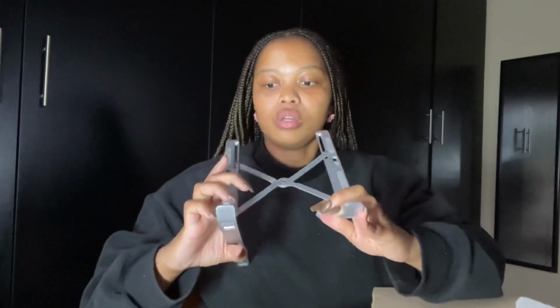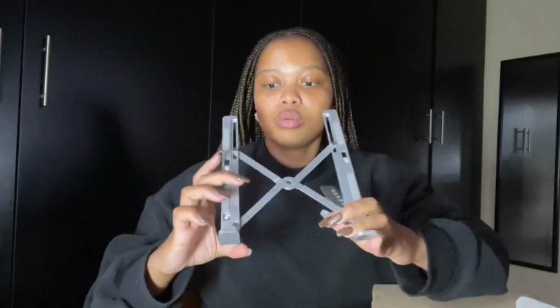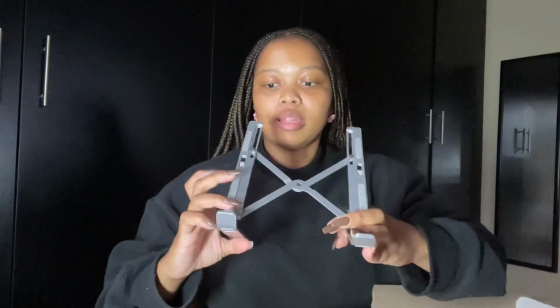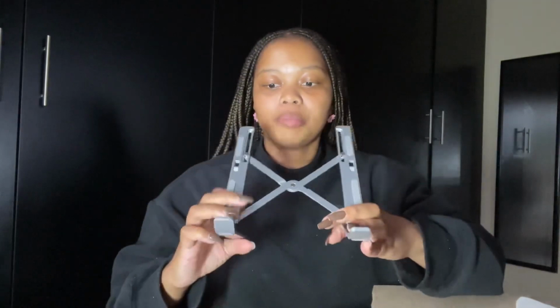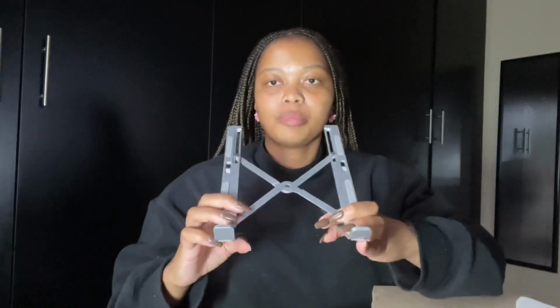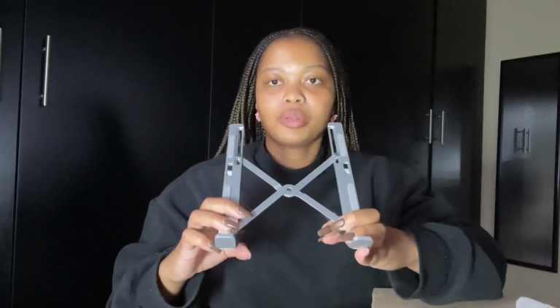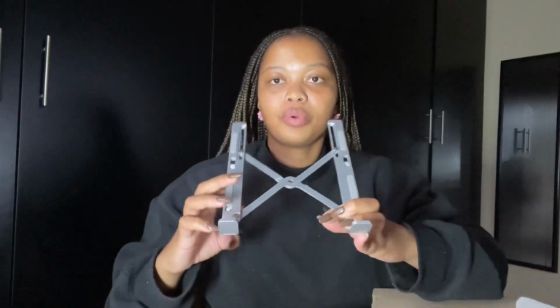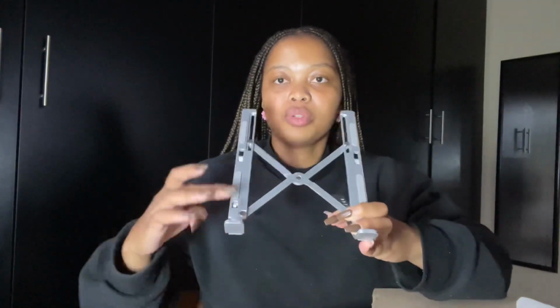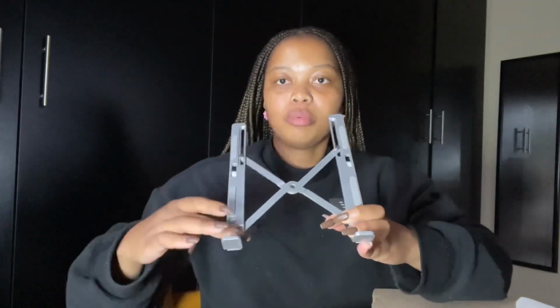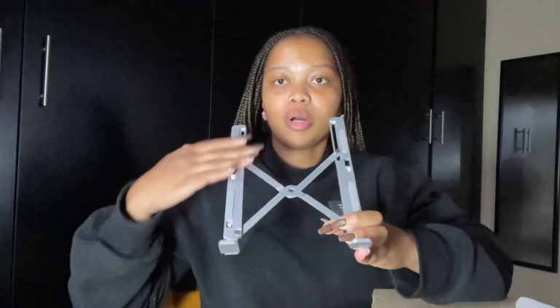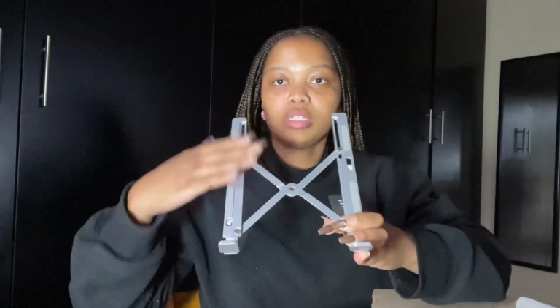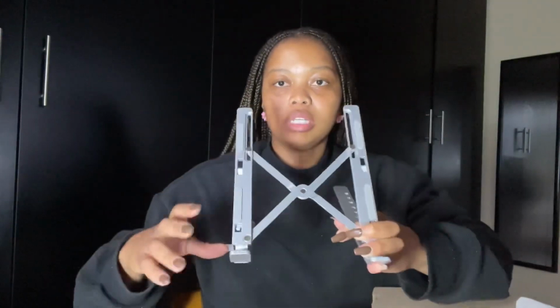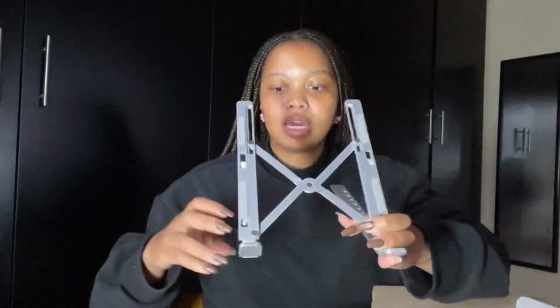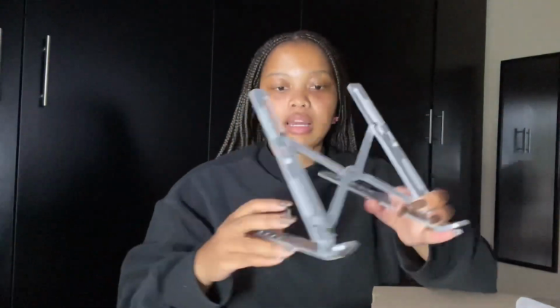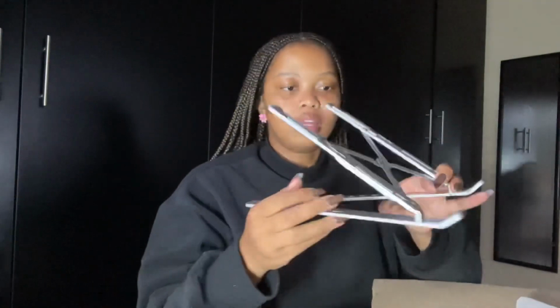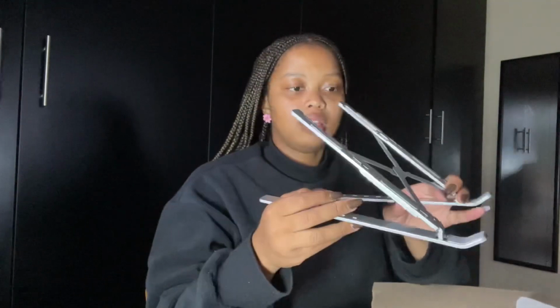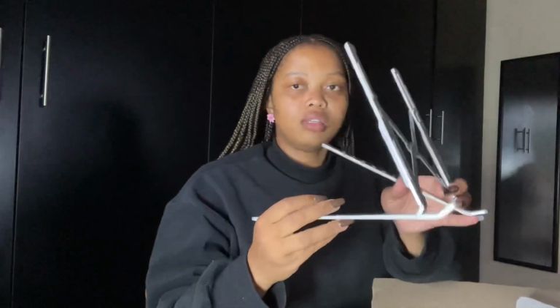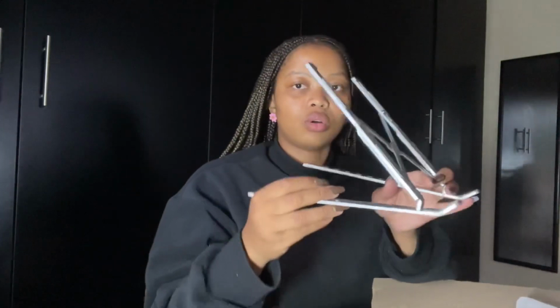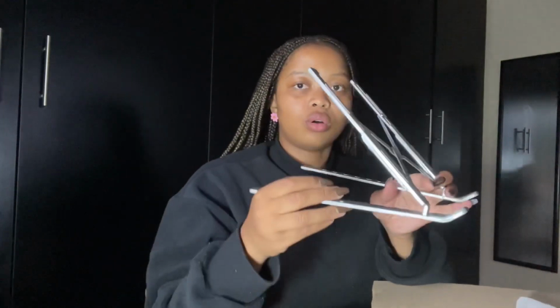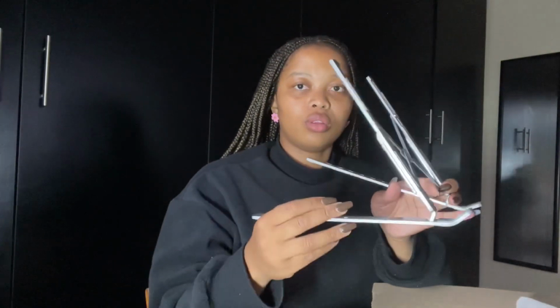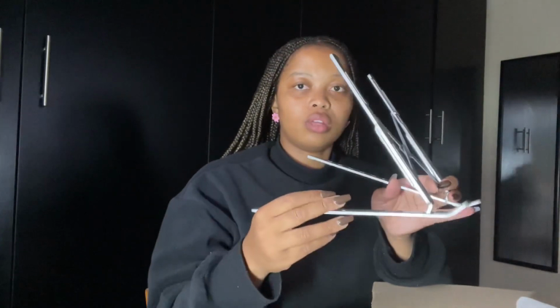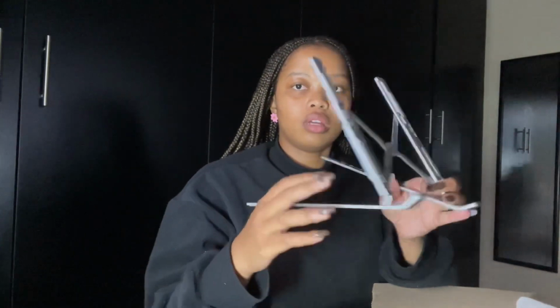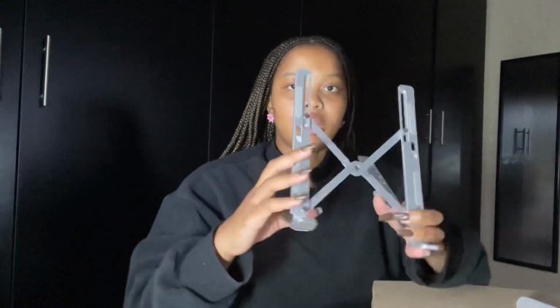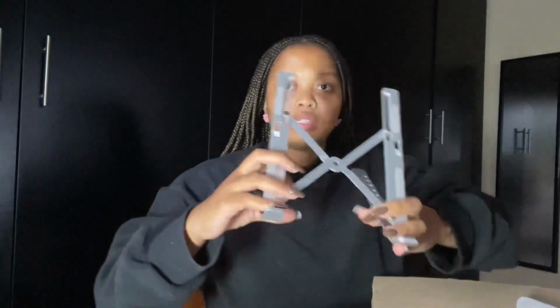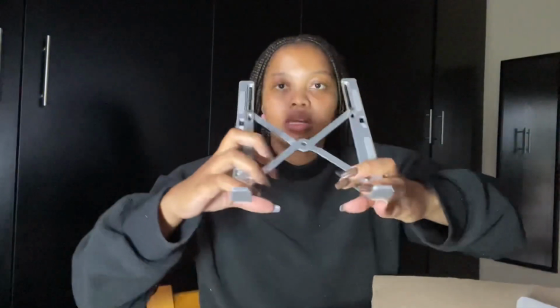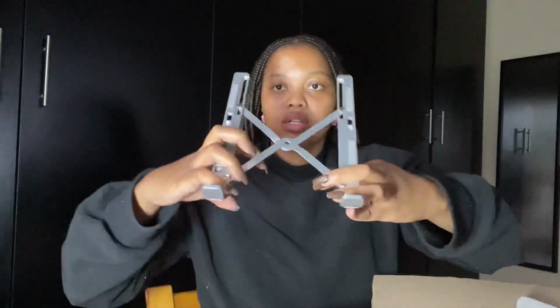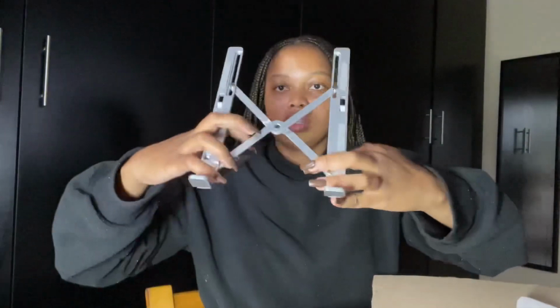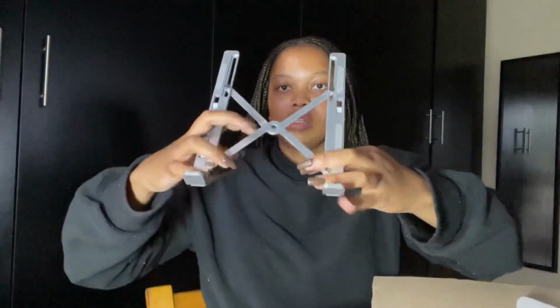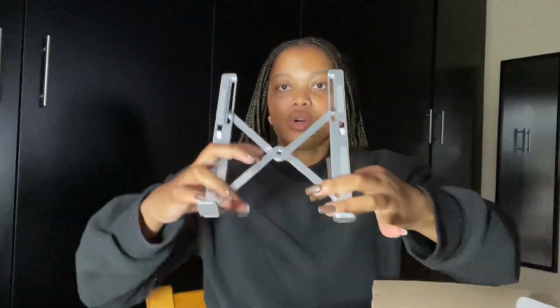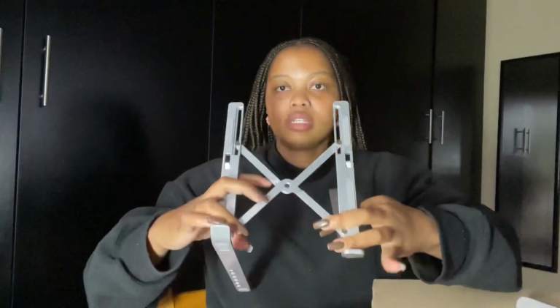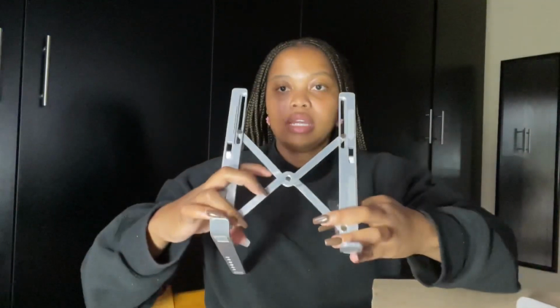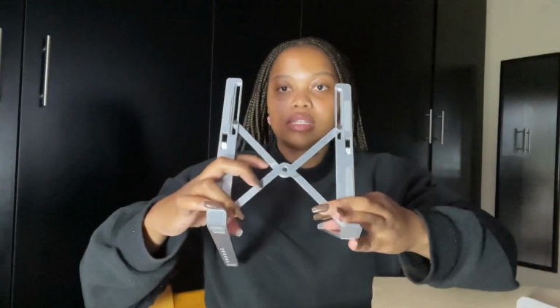So my laptop is going to be mounted here. These are the legs that sit on the desk.